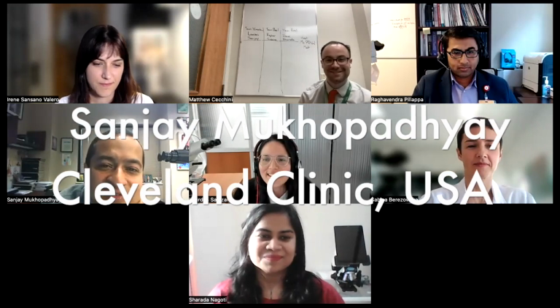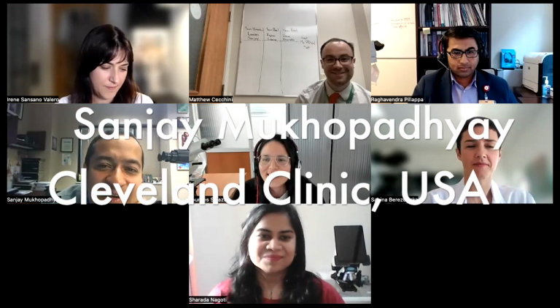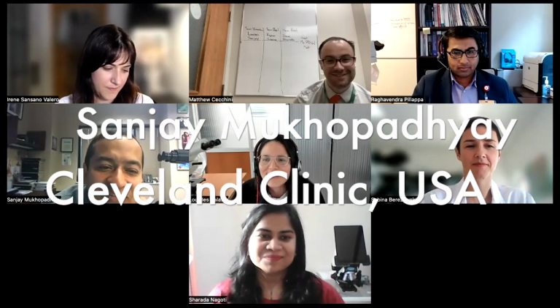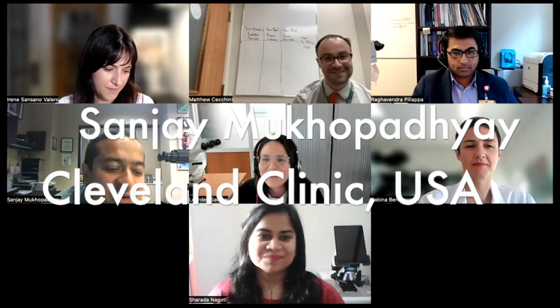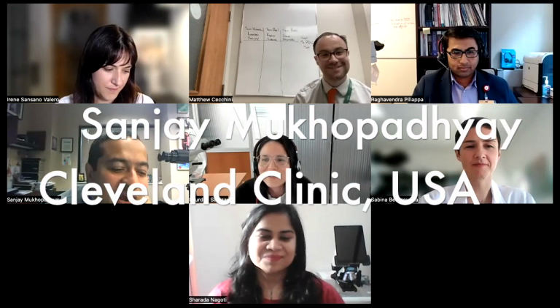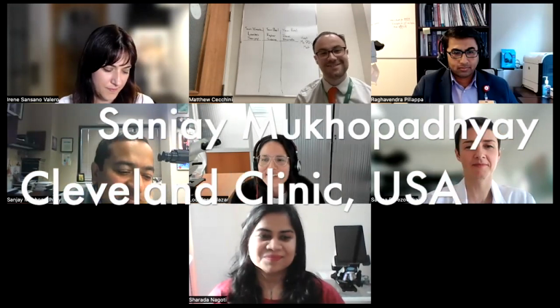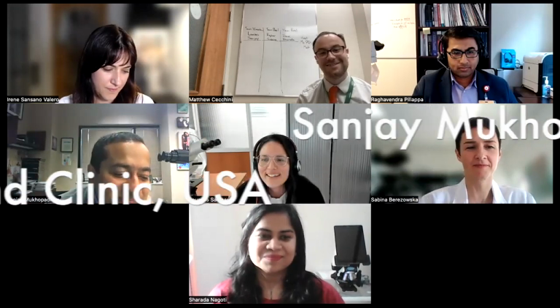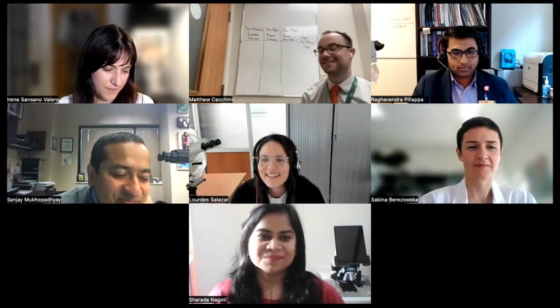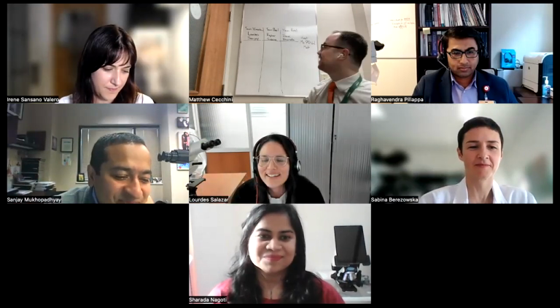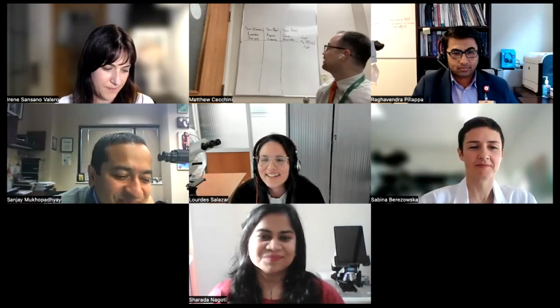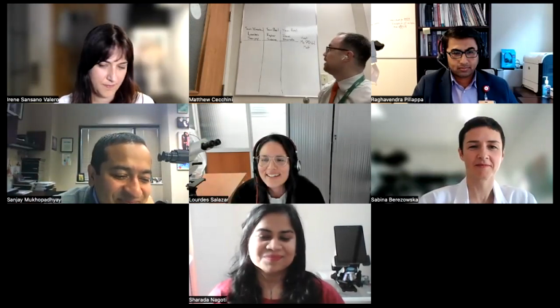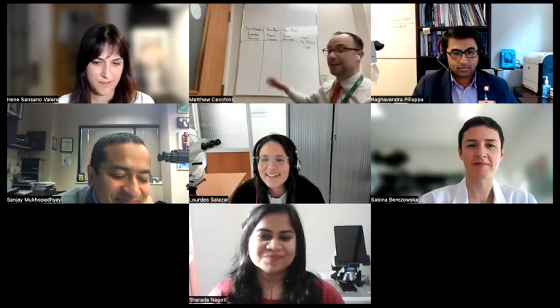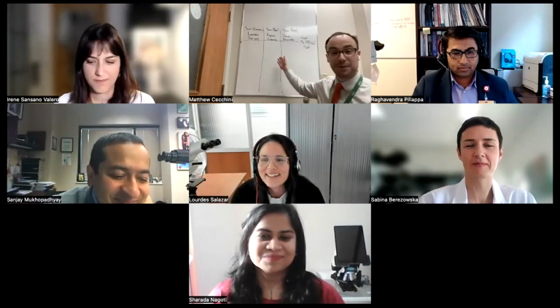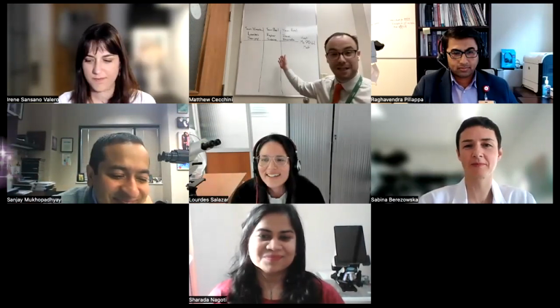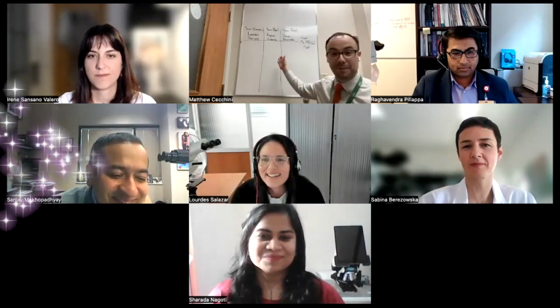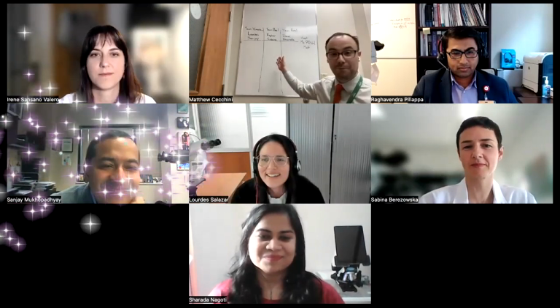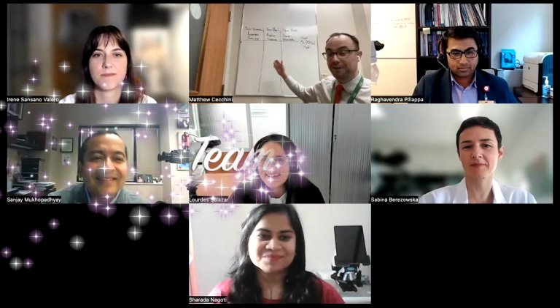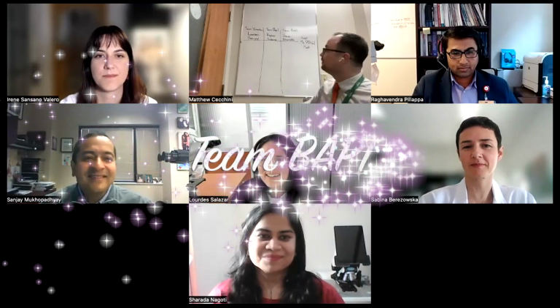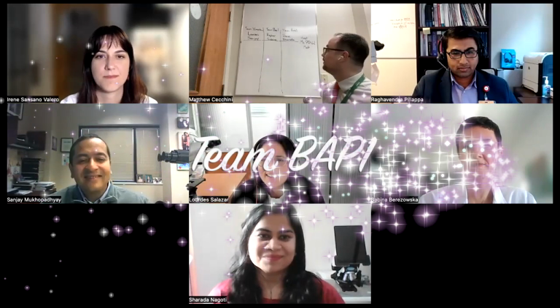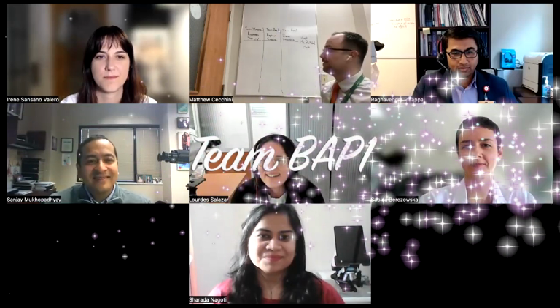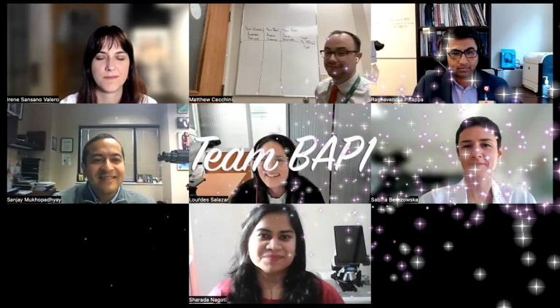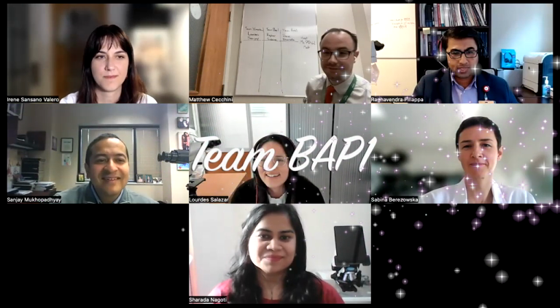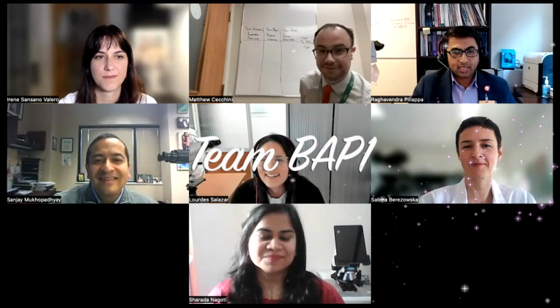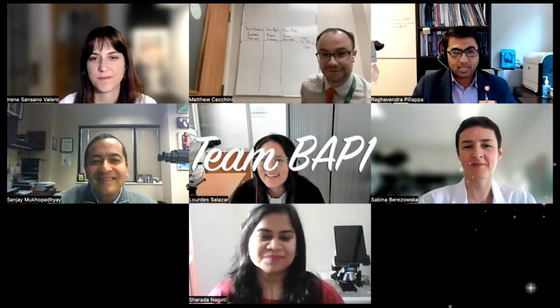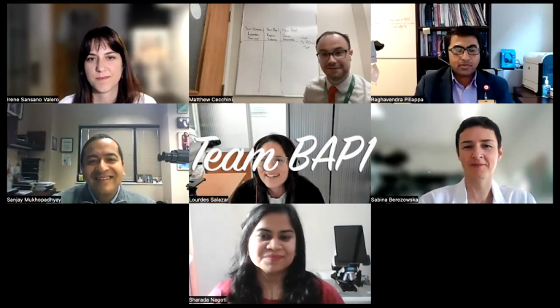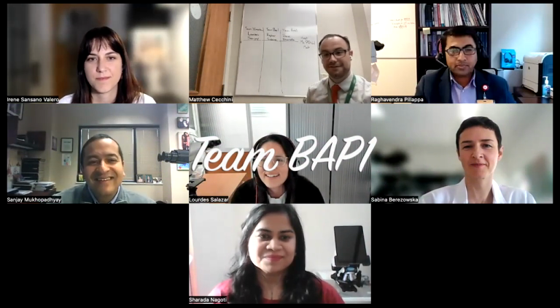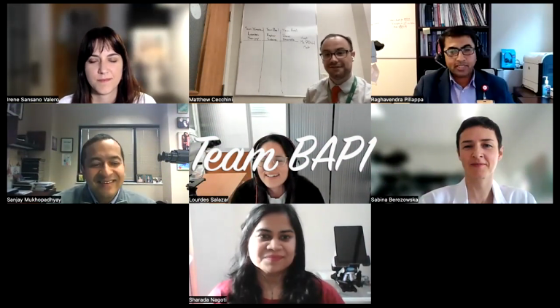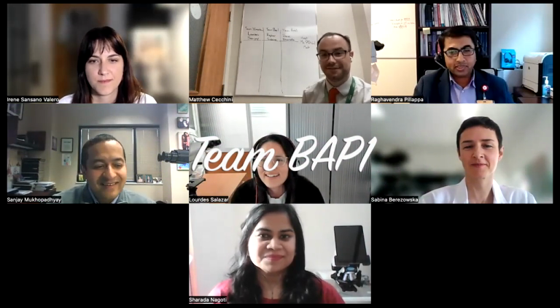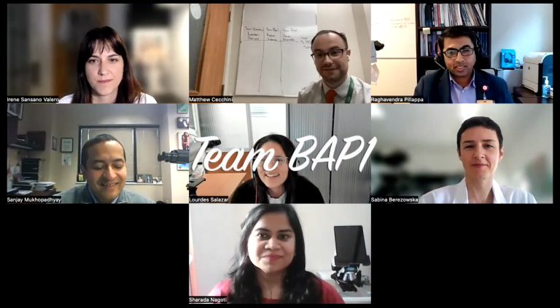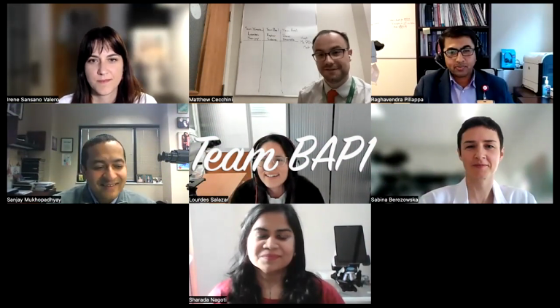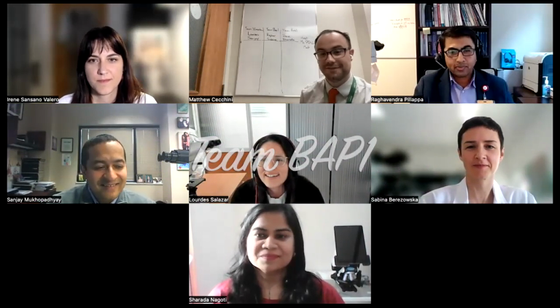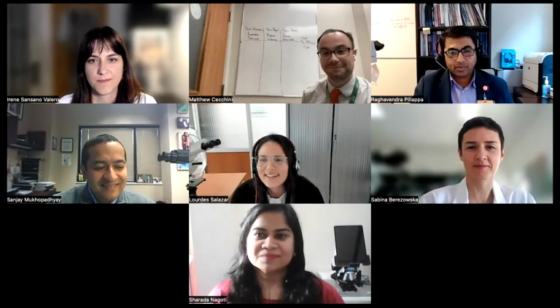Thanks, Lourdes. I'm Lourdes's teammate, Sanjay Mukhopadhyay. I'm a lung pathologist from Cleveland, Ohio.